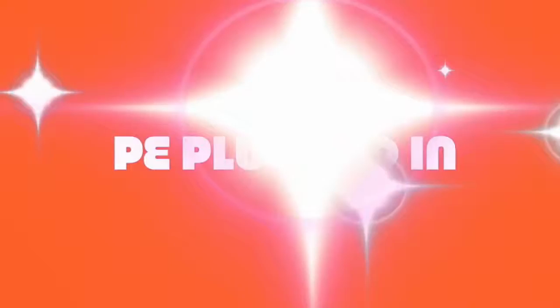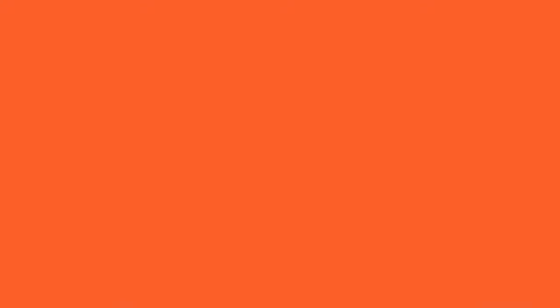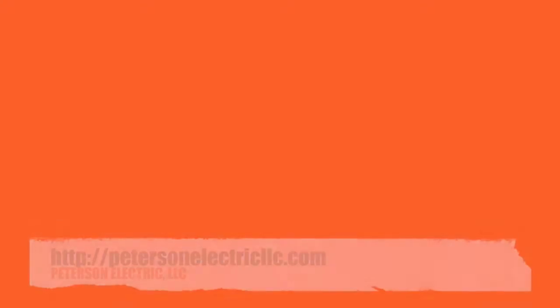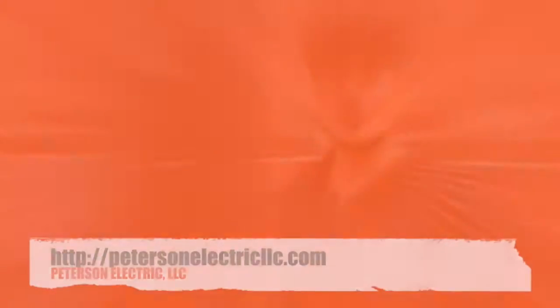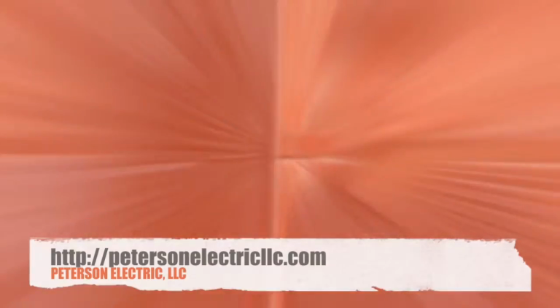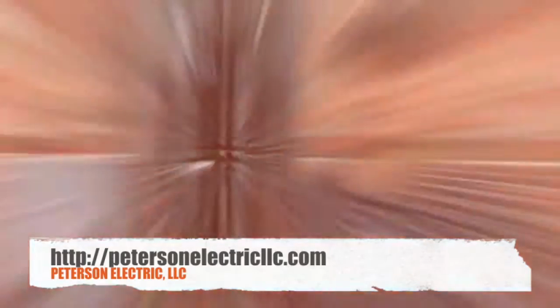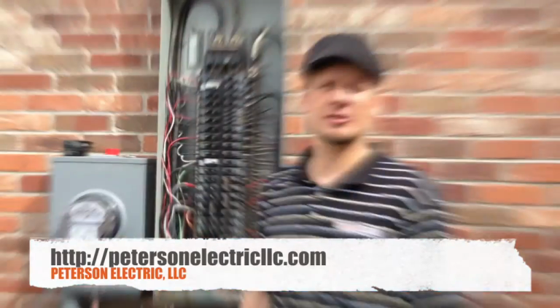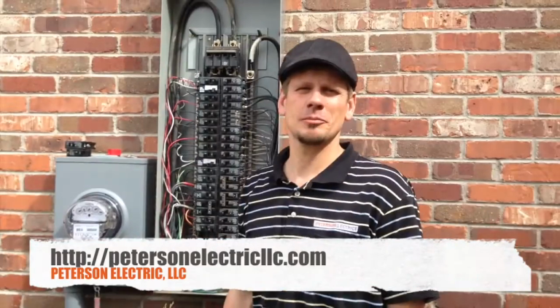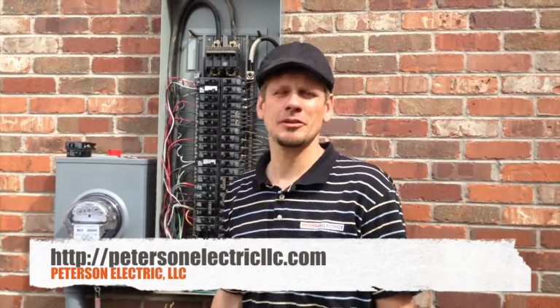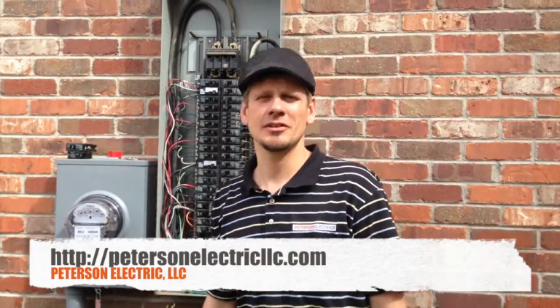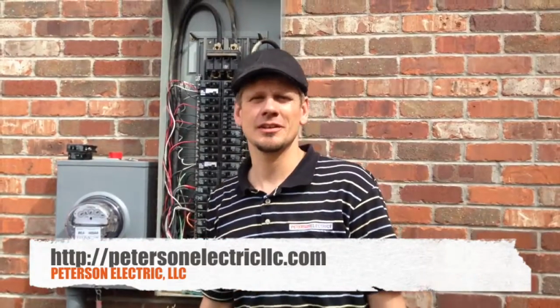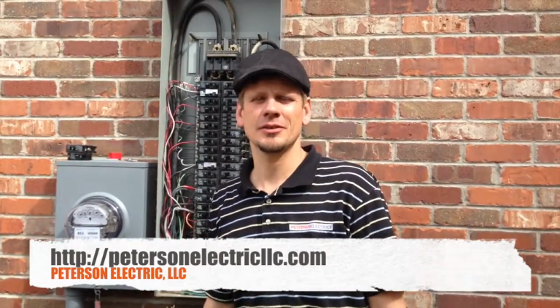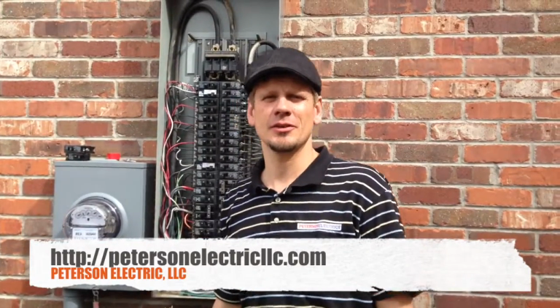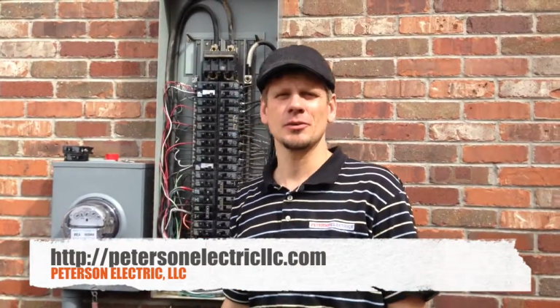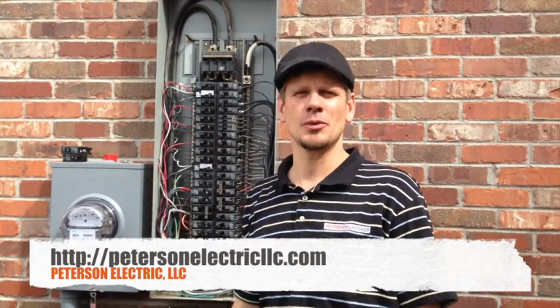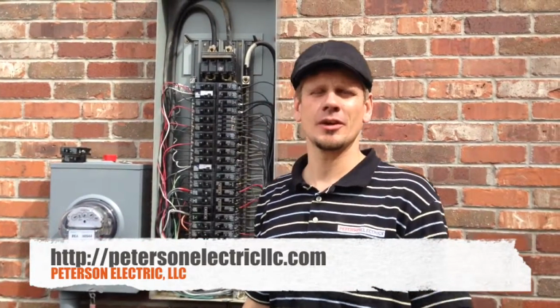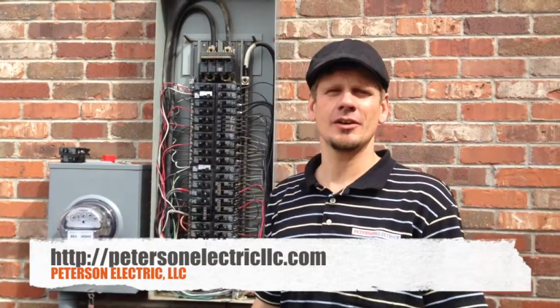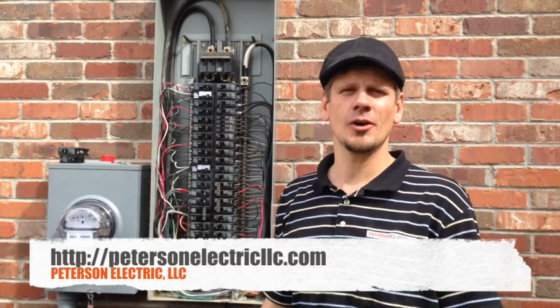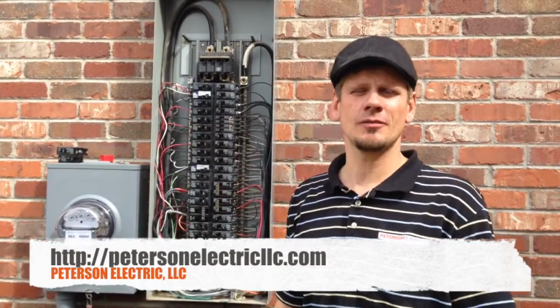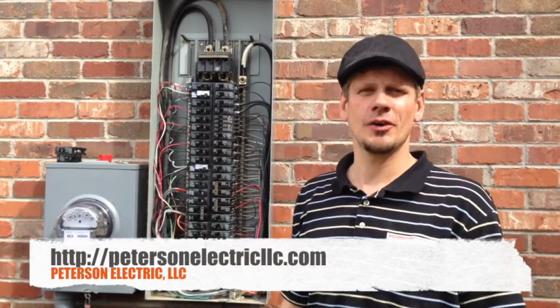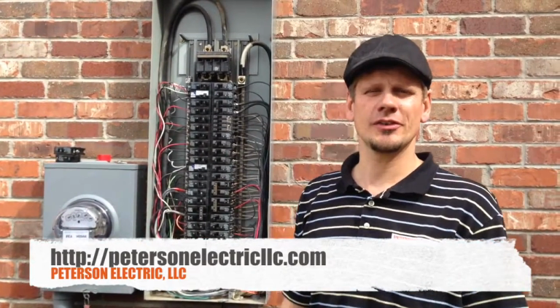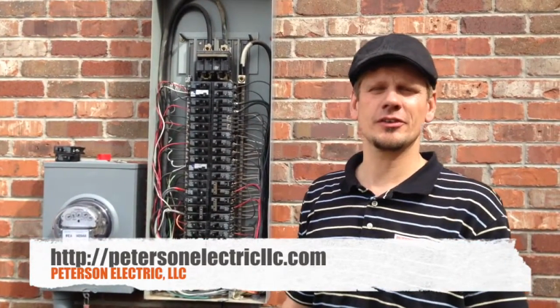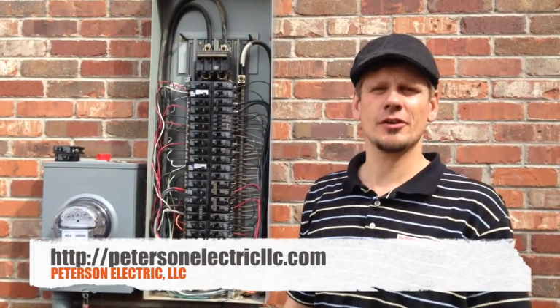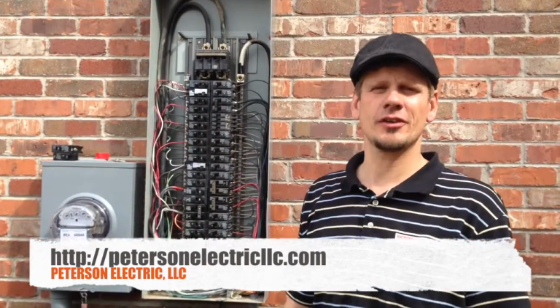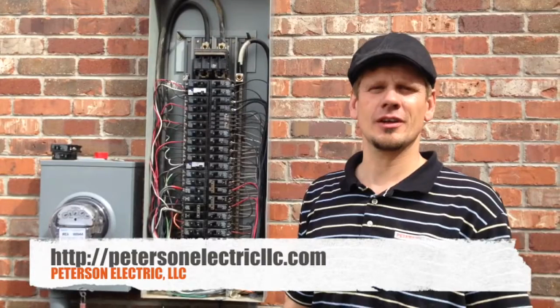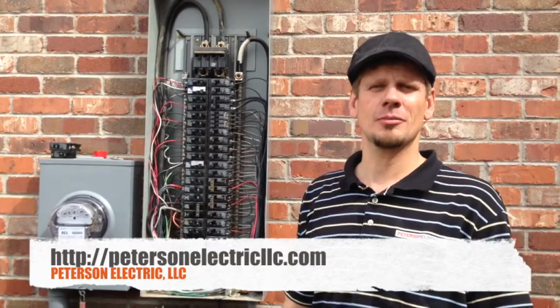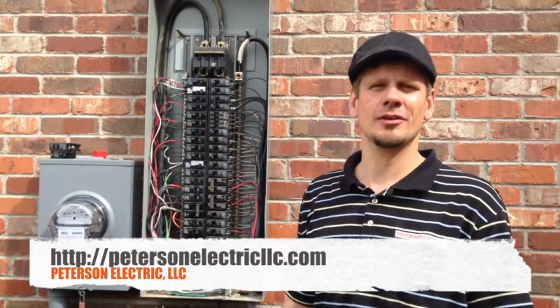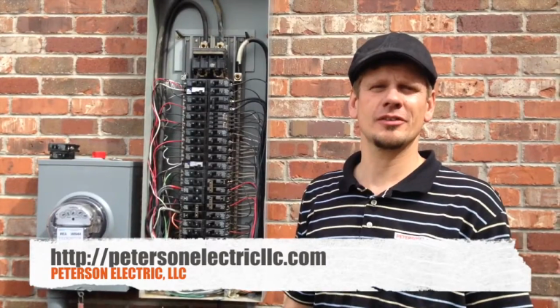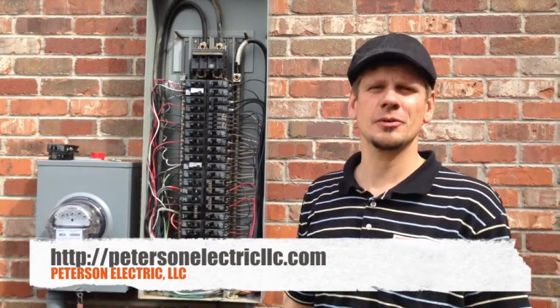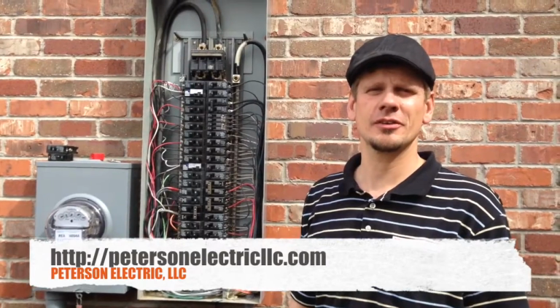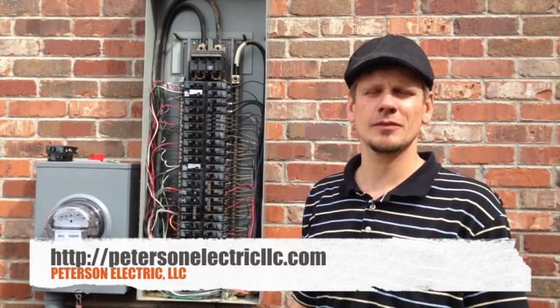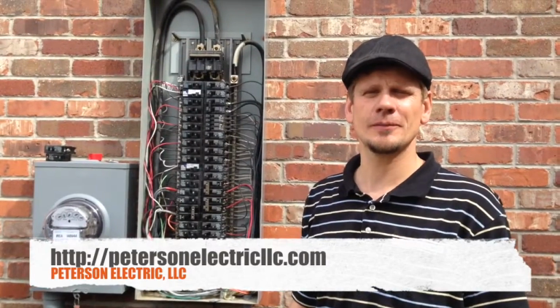This is Joshua Peterson, Peterson Electric, here in Aurora on arc faults. This is our second part series of it.